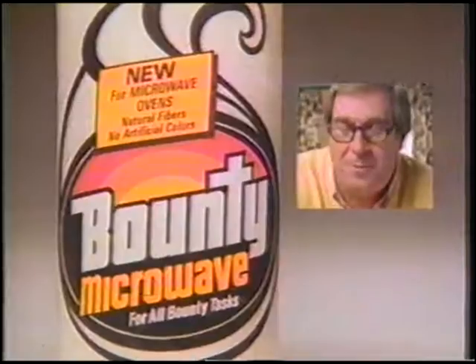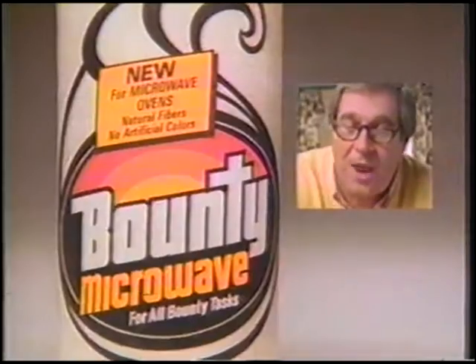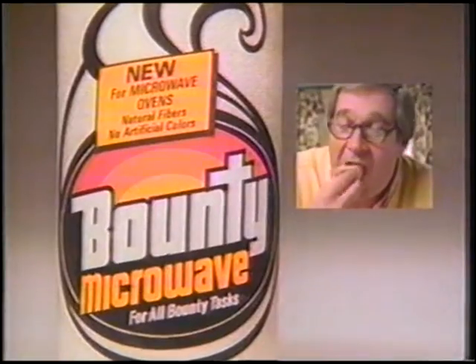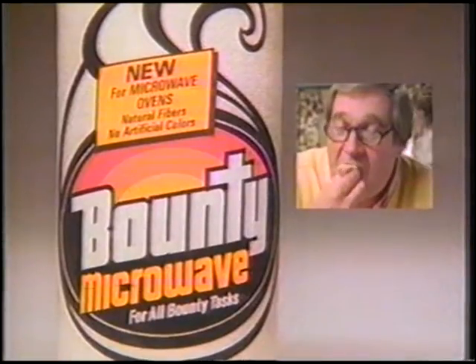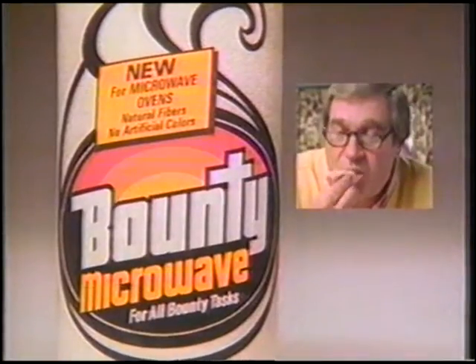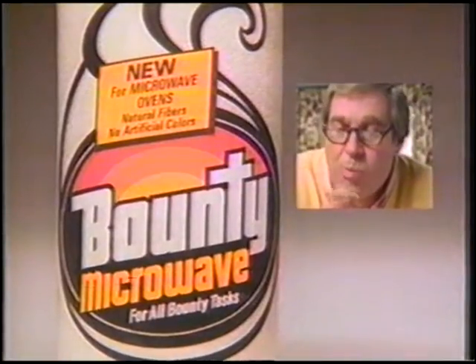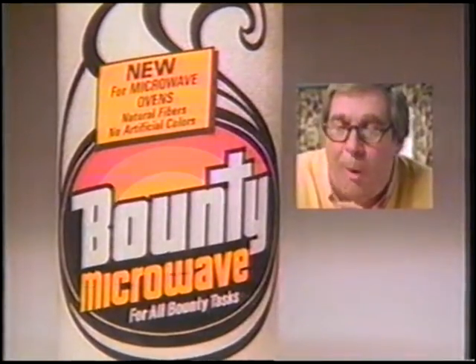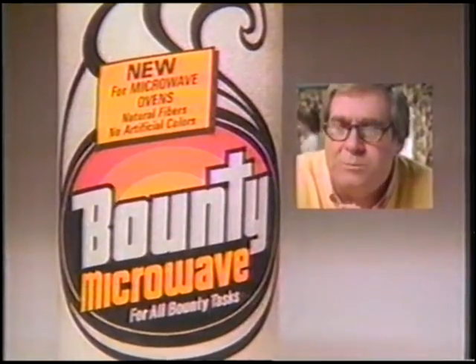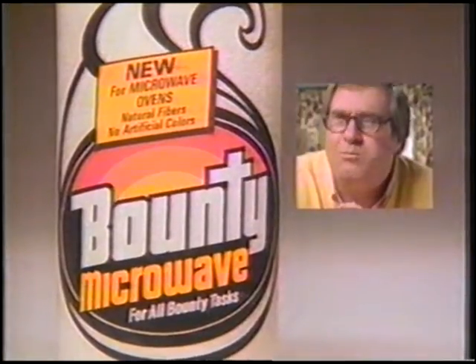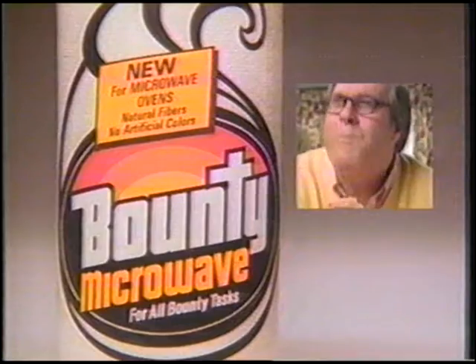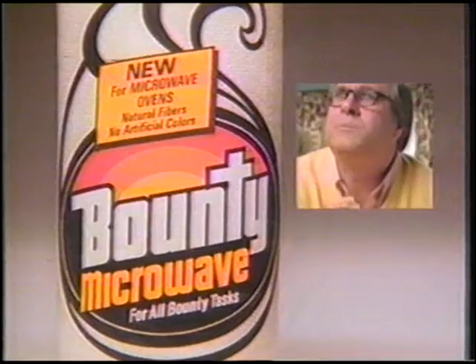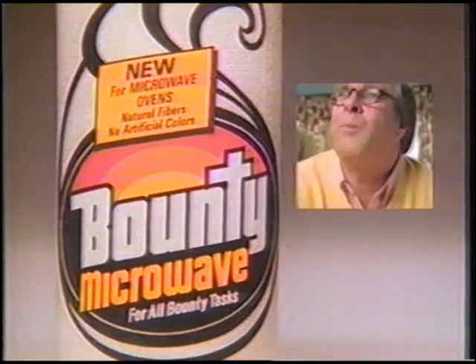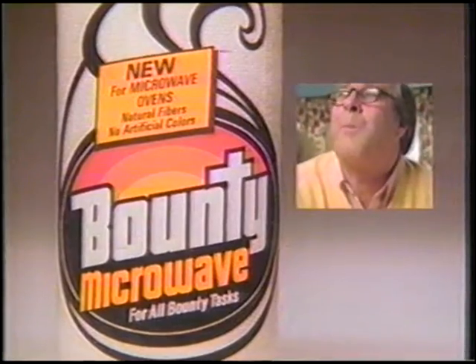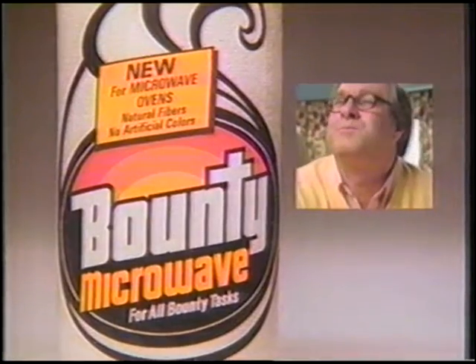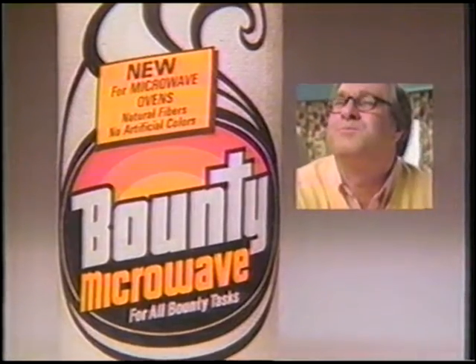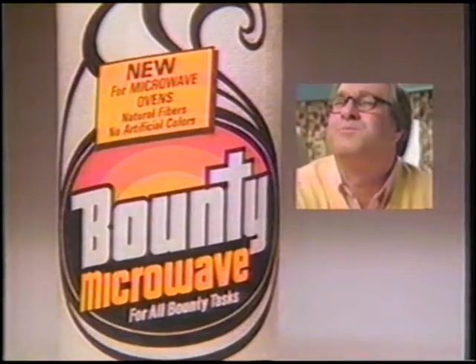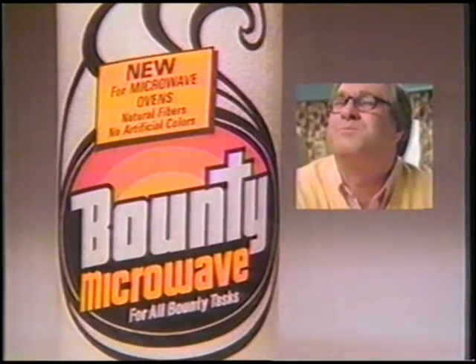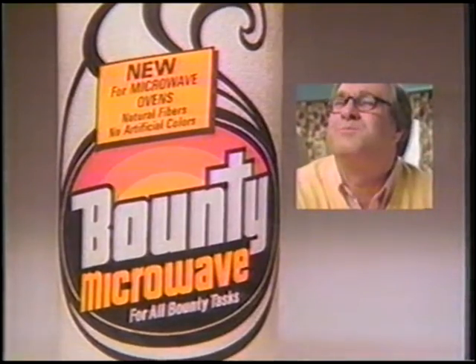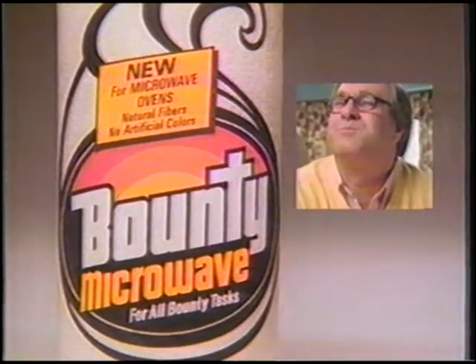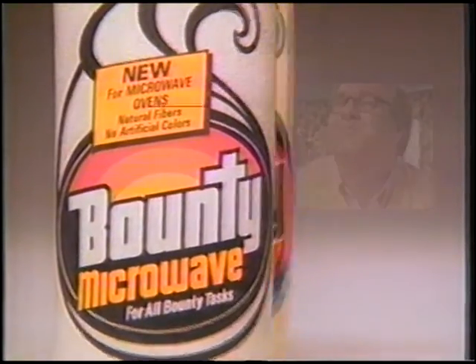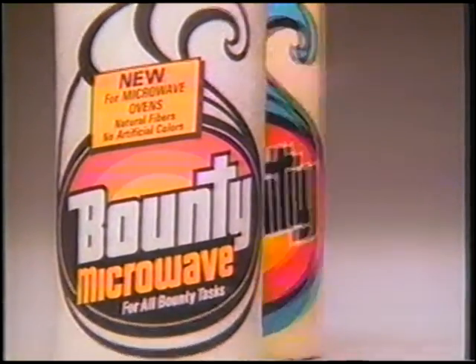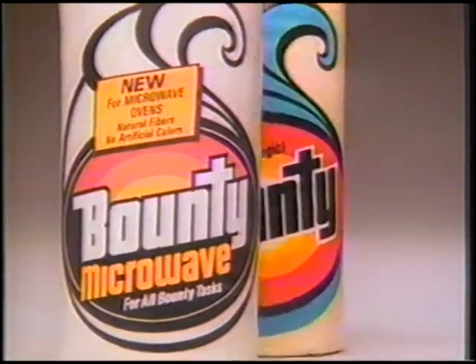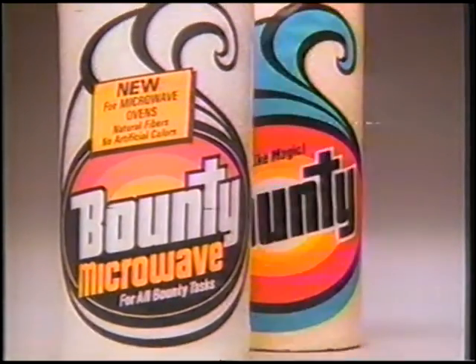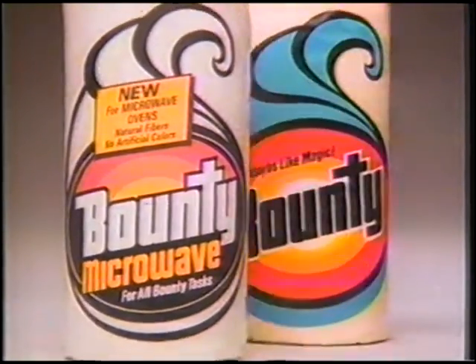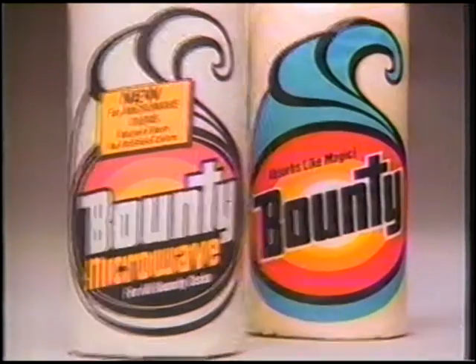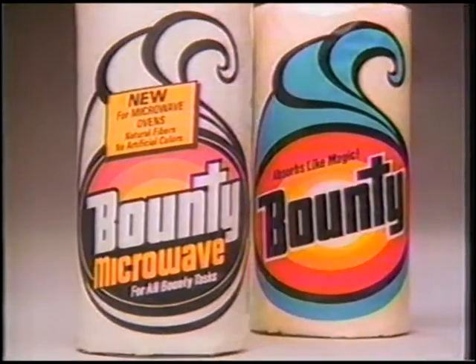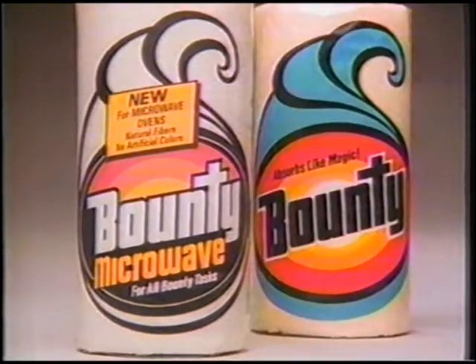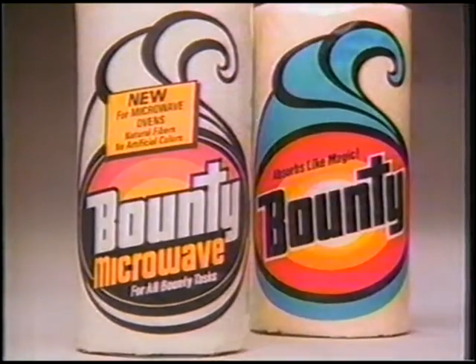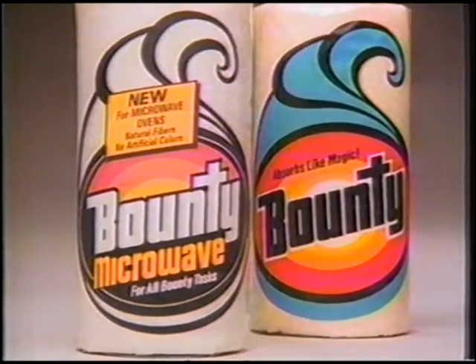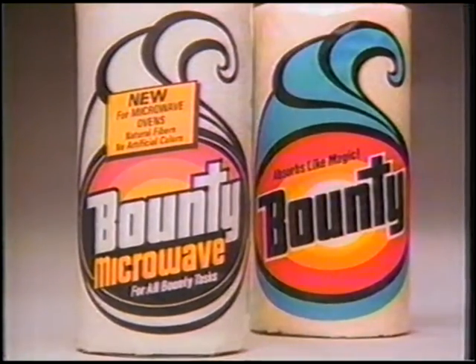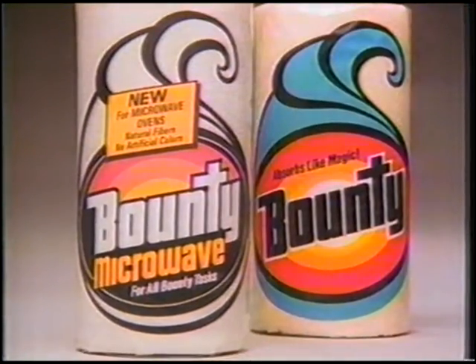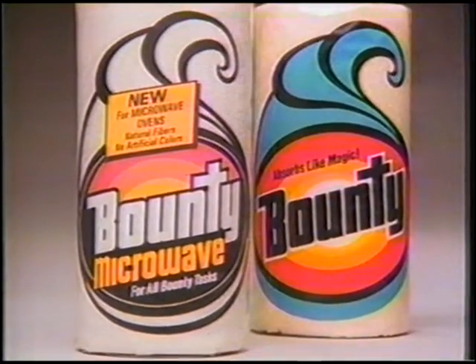New Bounty Microwave. Mmm. Makes a difference you can taste. Look for it next to regular Bounty.